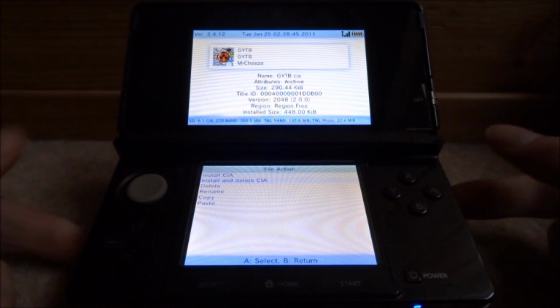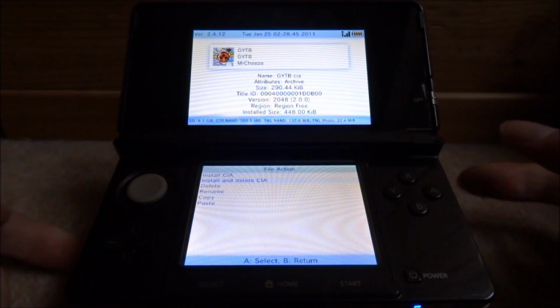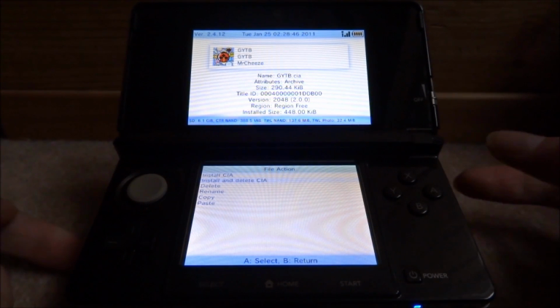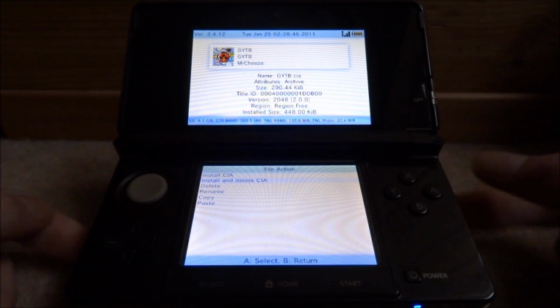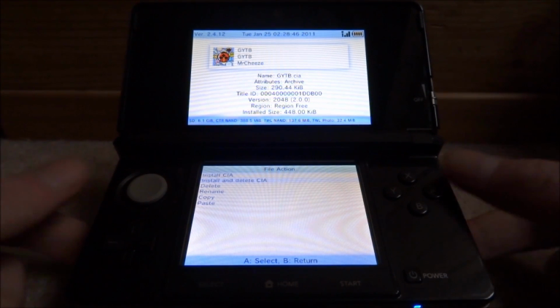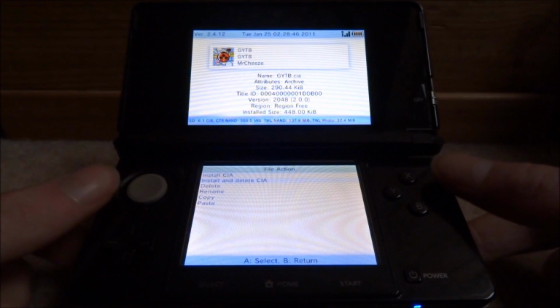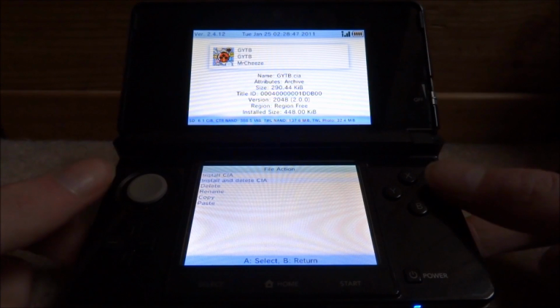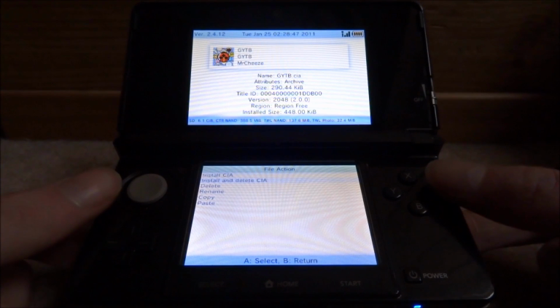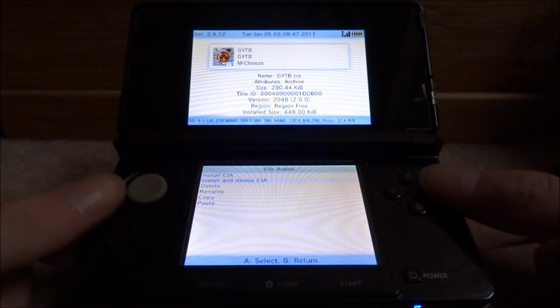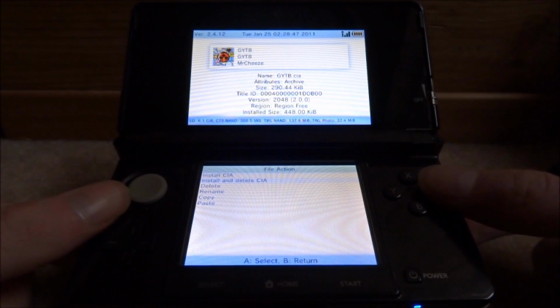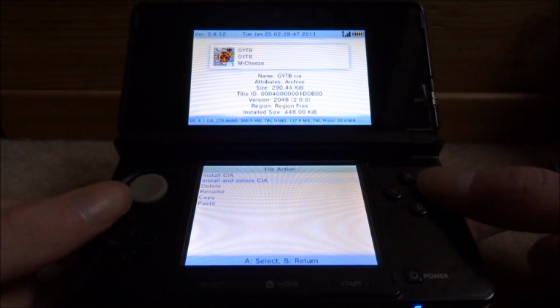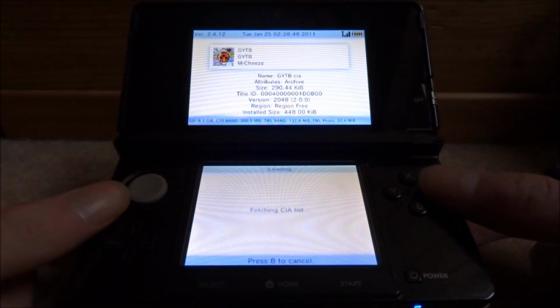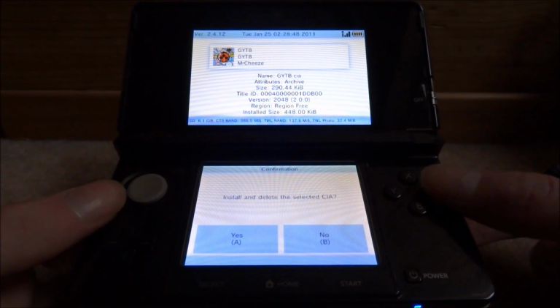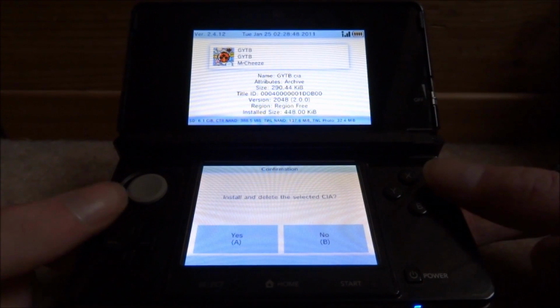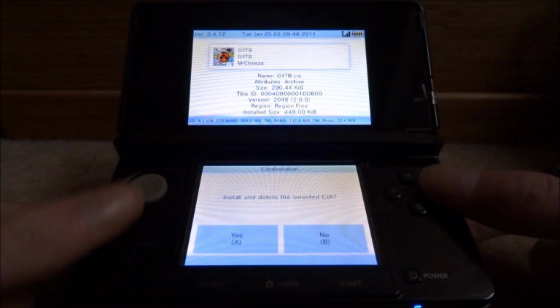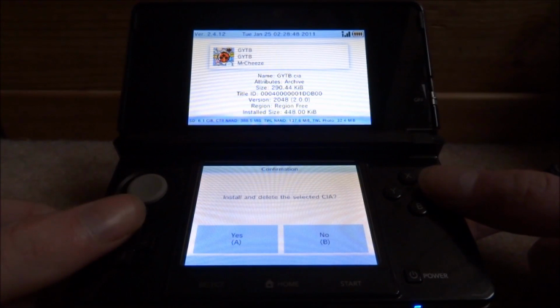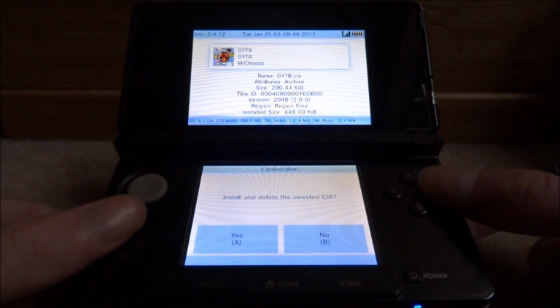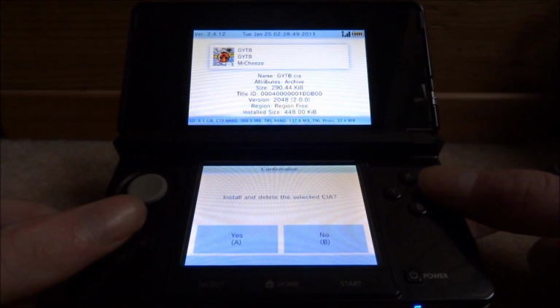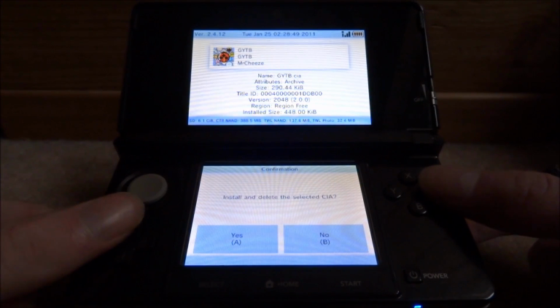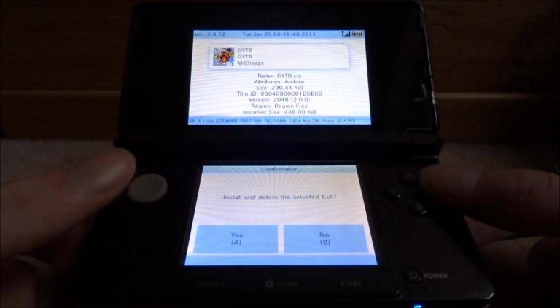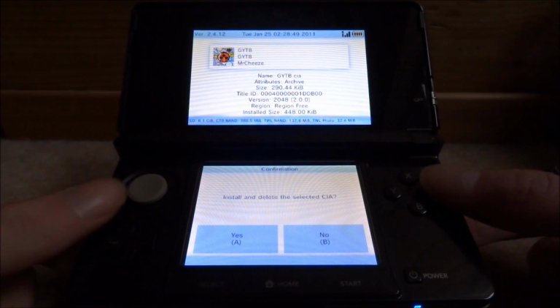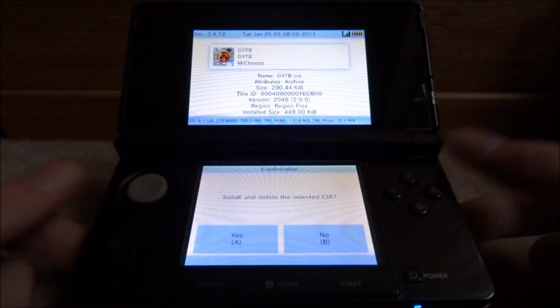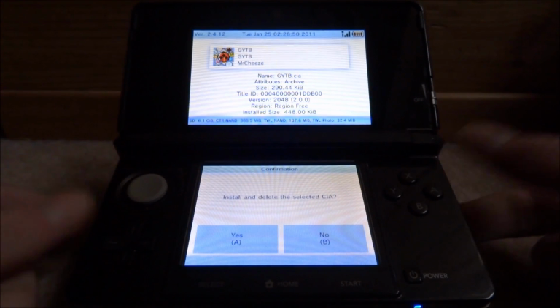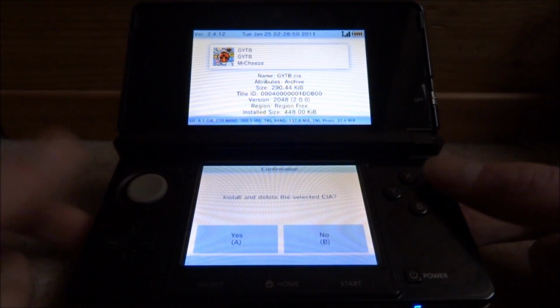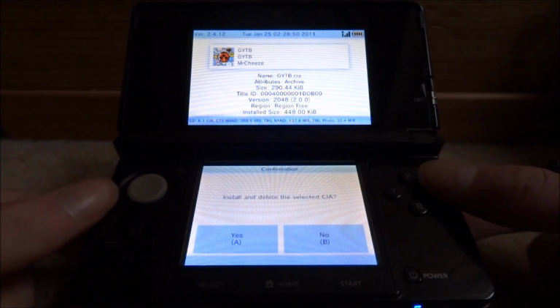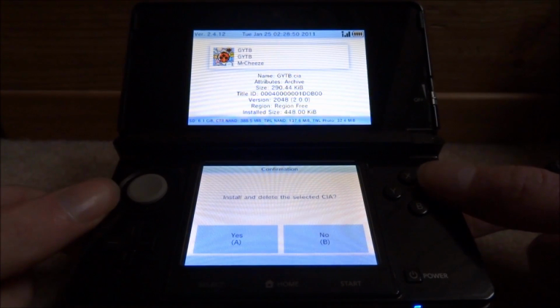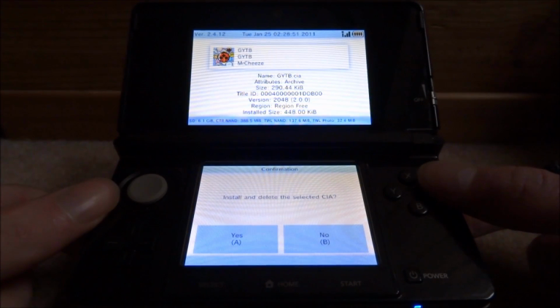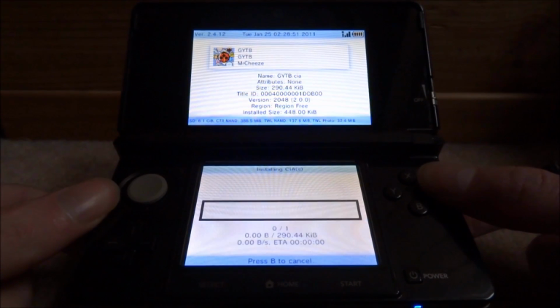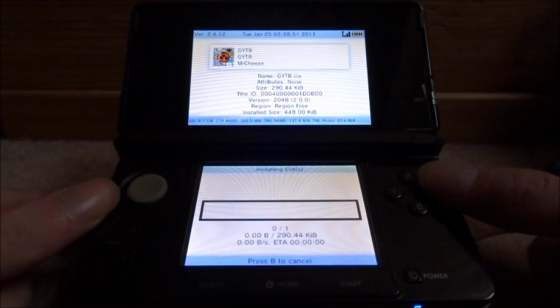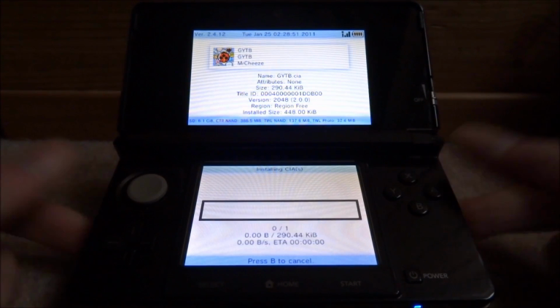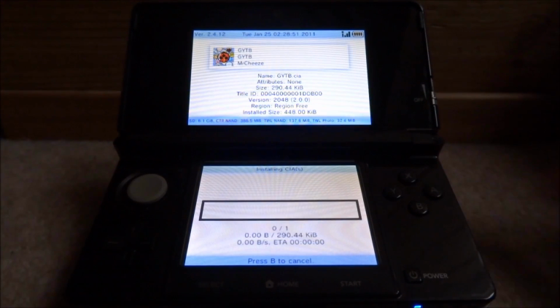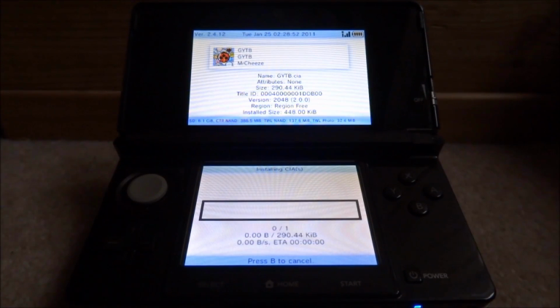Select install and delete CIA on GYTB — you can just do install CIA if you want, but I want to delete it from my SD card to save a bit of extra storage. Press A, then press A again to install.